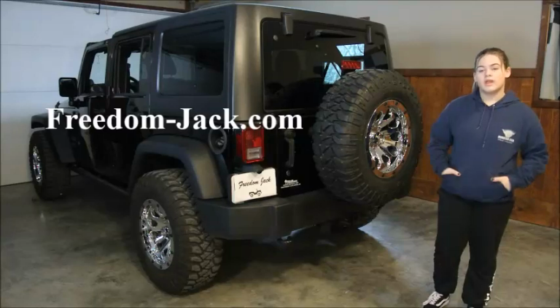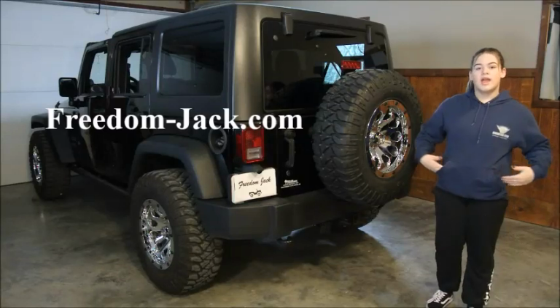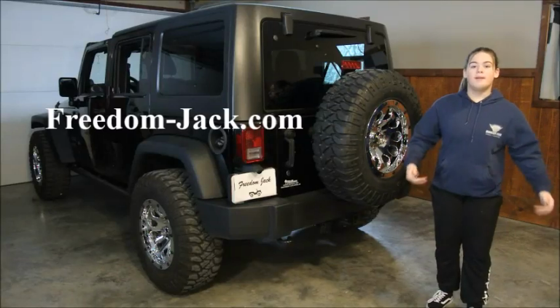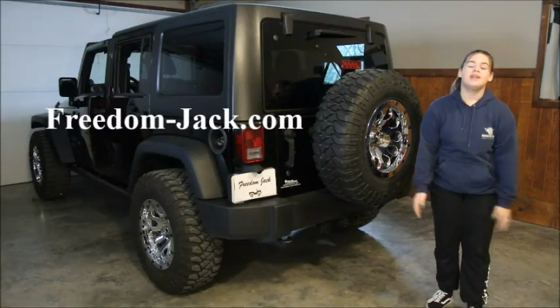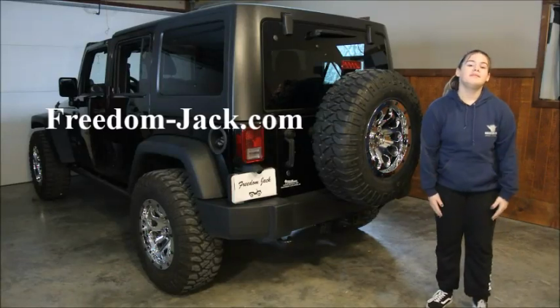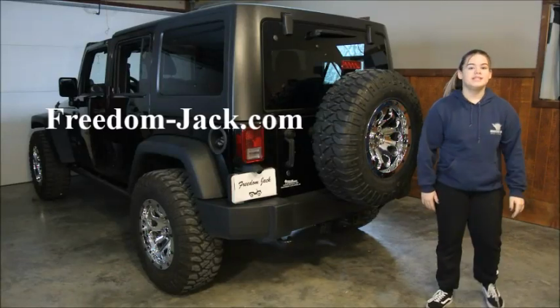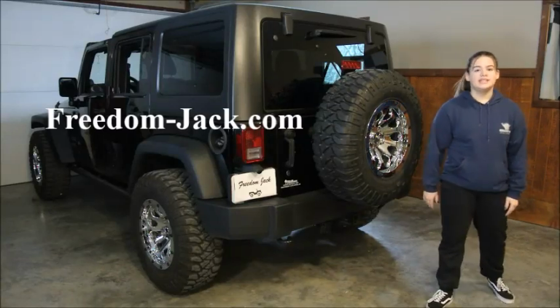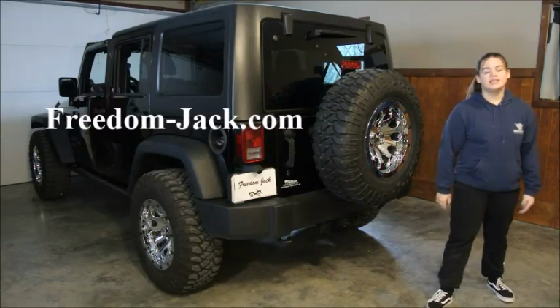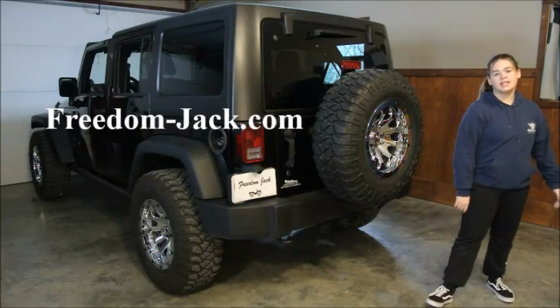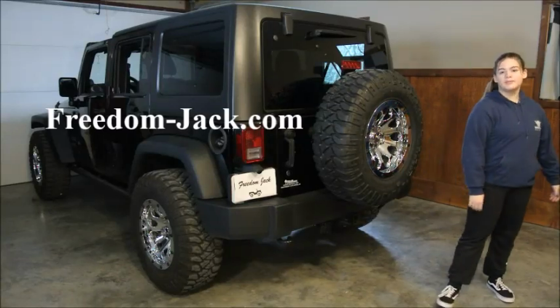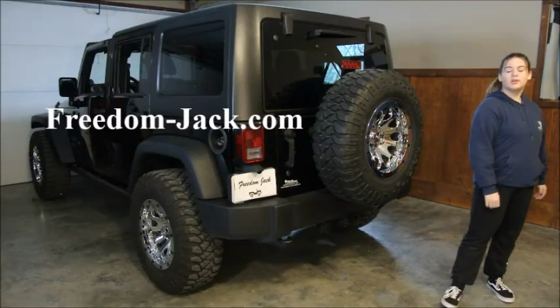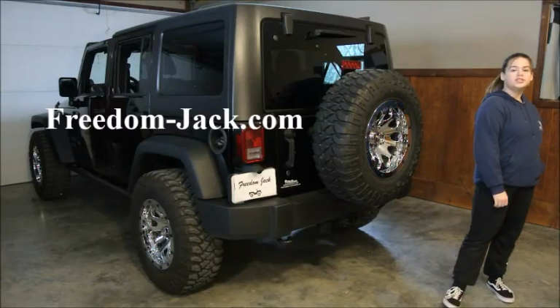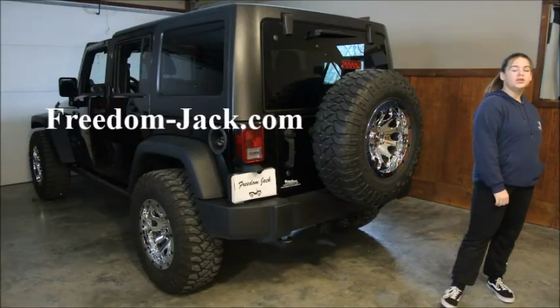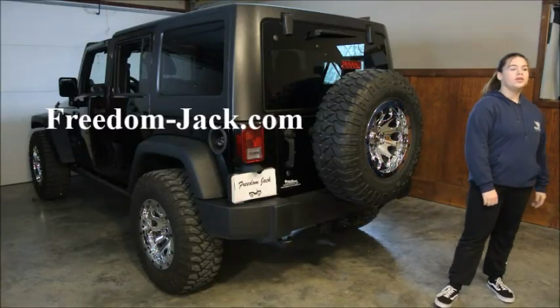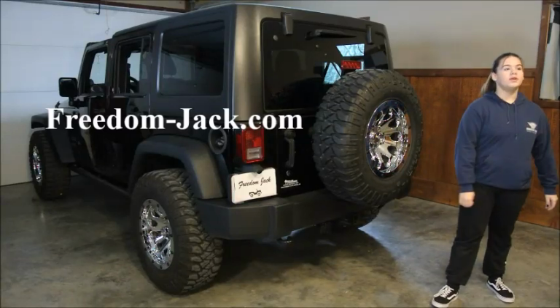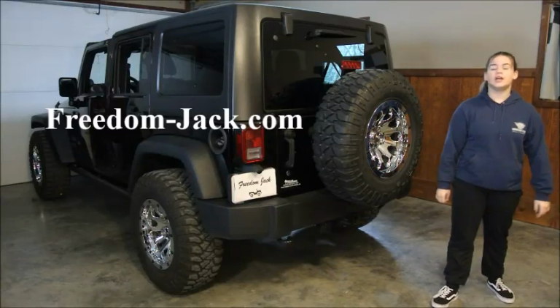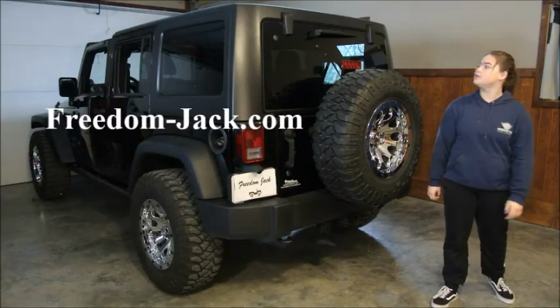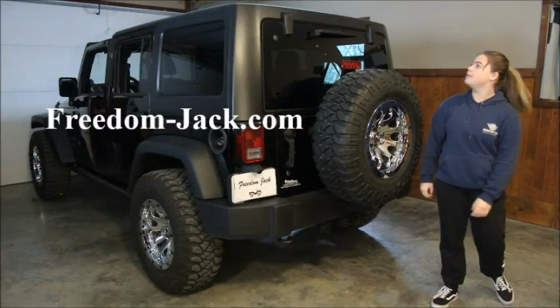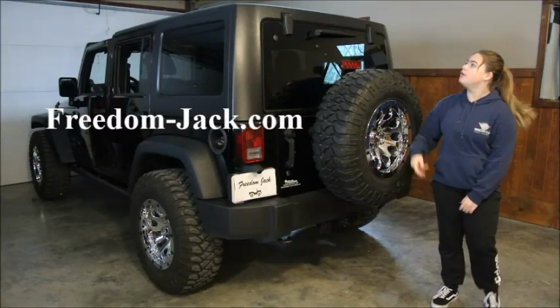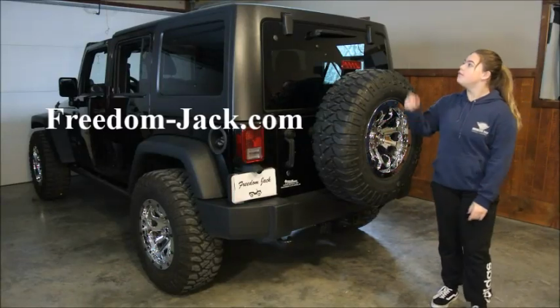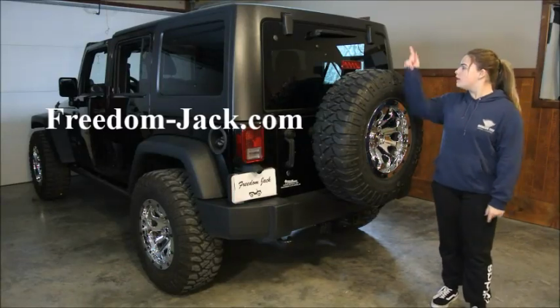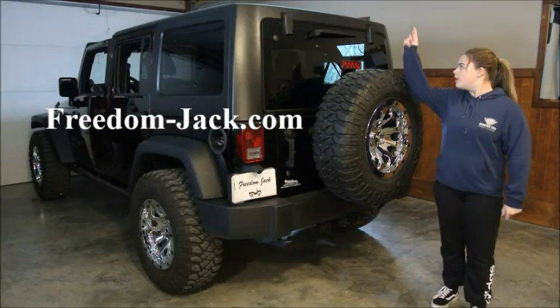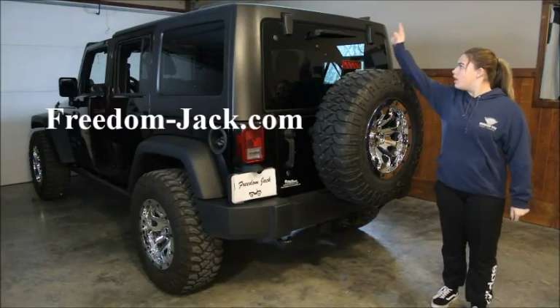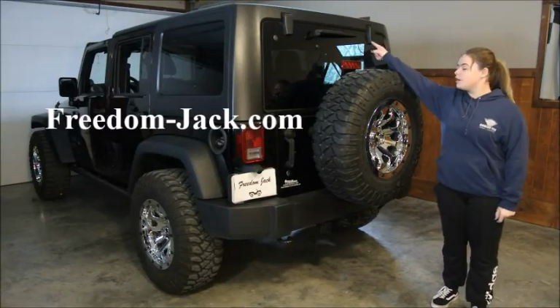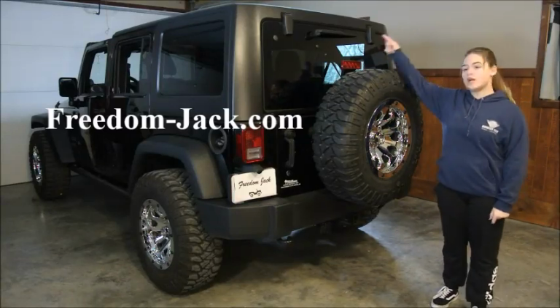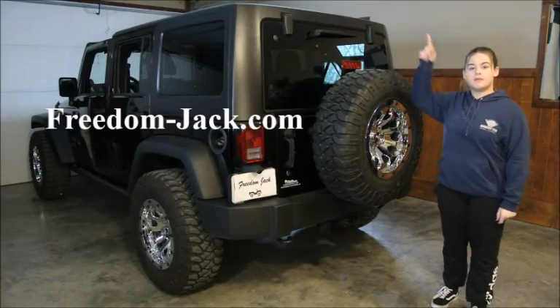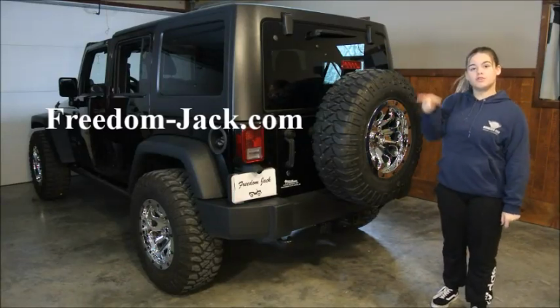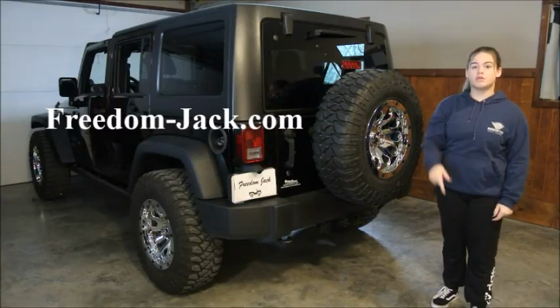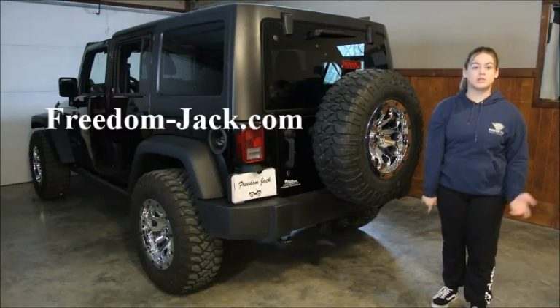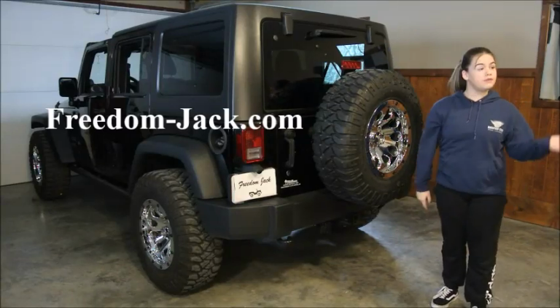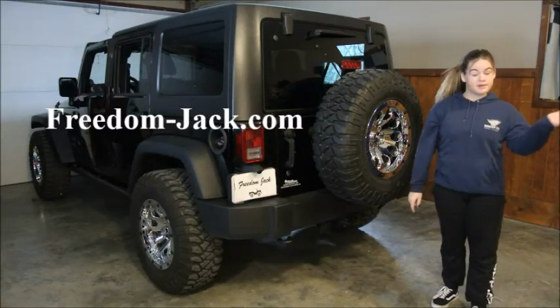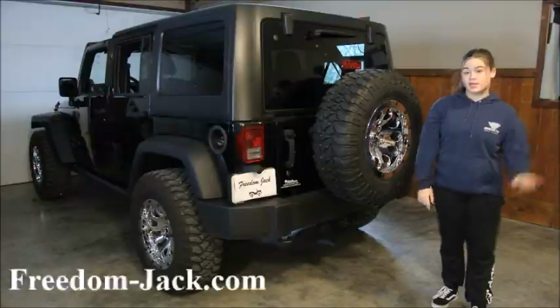Hi, my name is Izzy and today I'm going to be showing you how to remove your hardtop and your doors with your Freedom Jack.